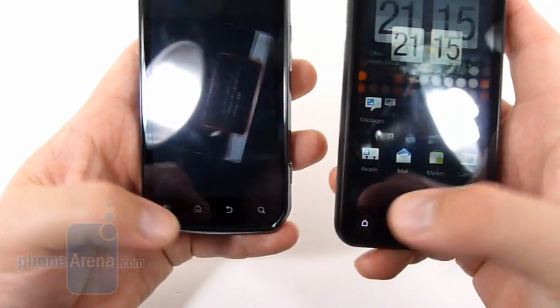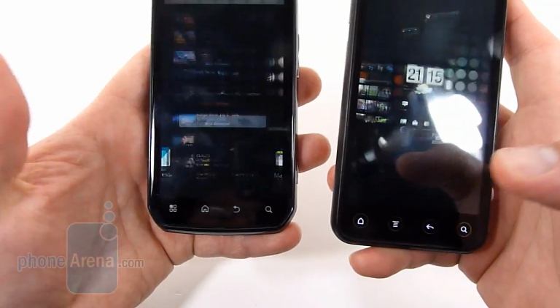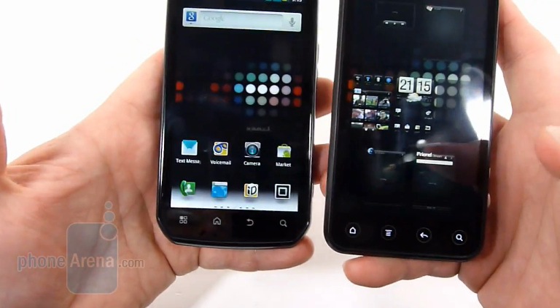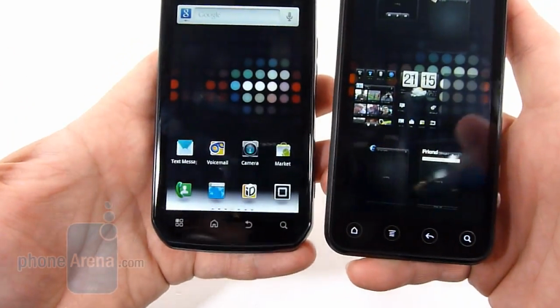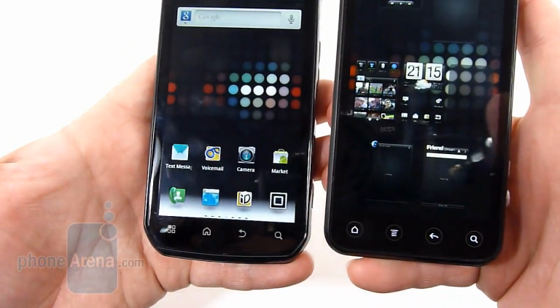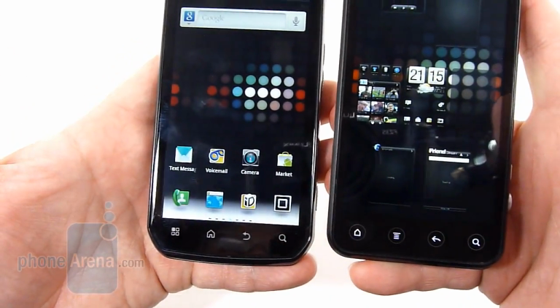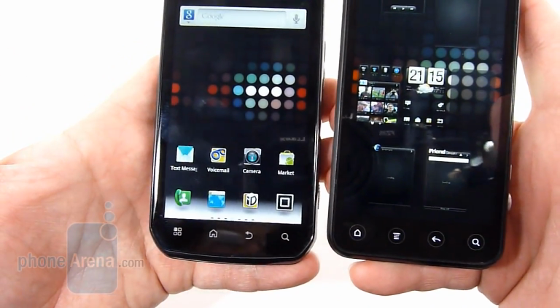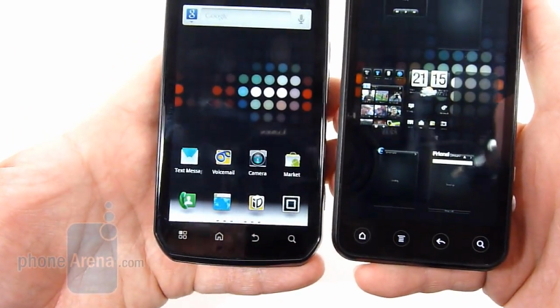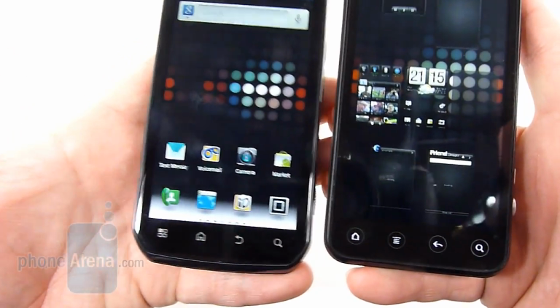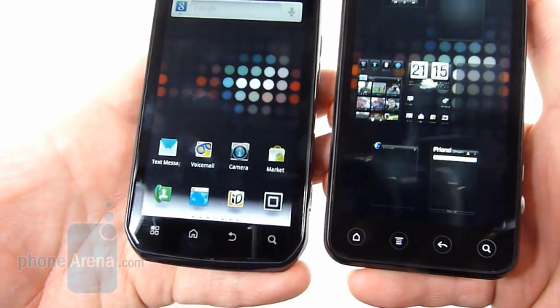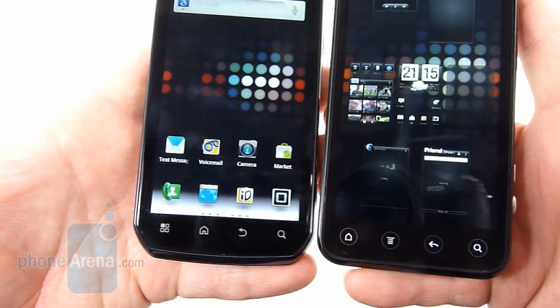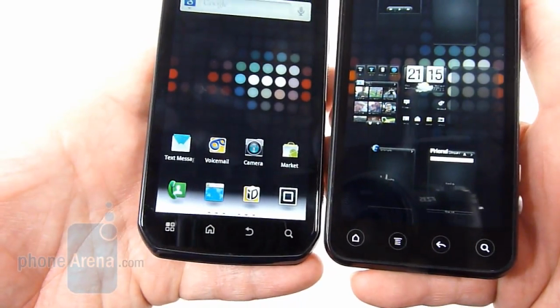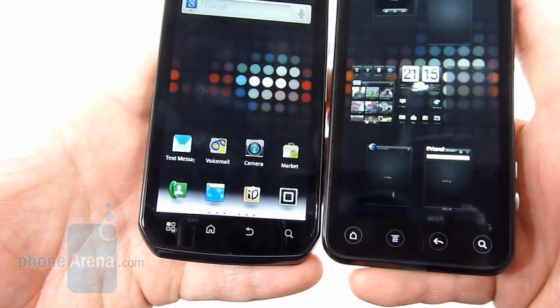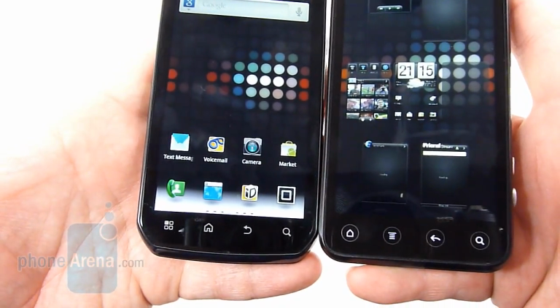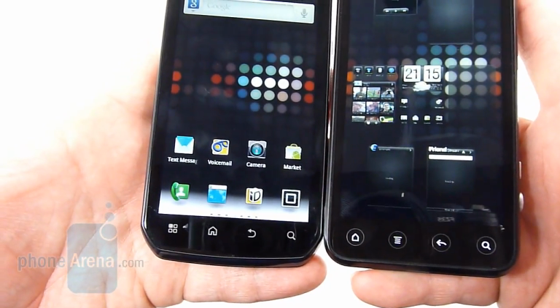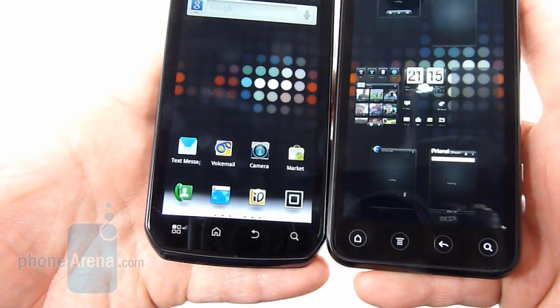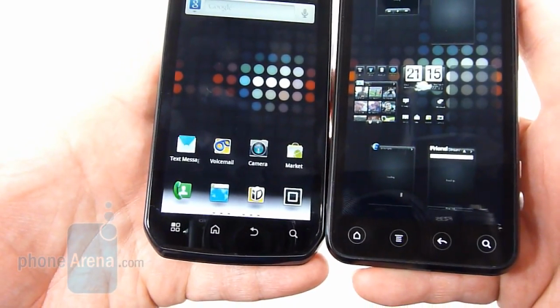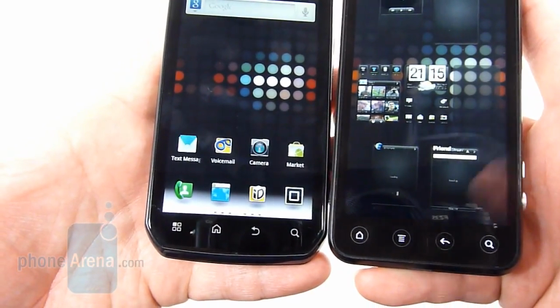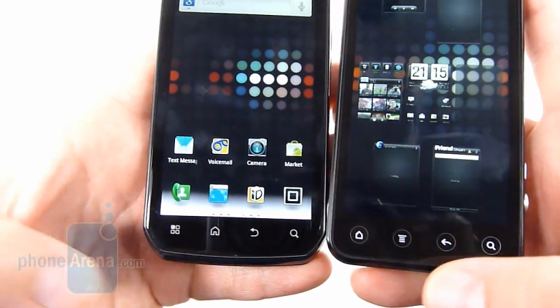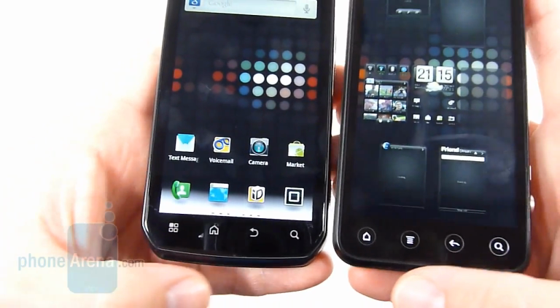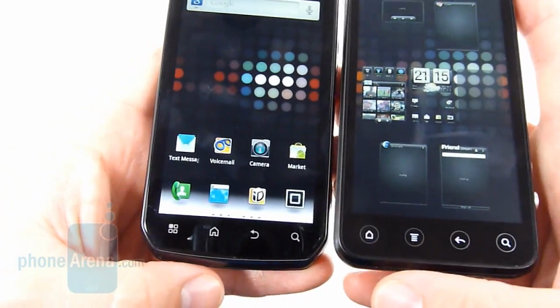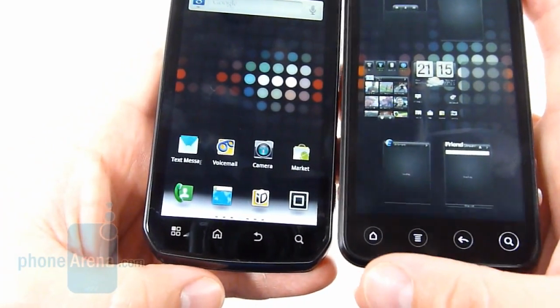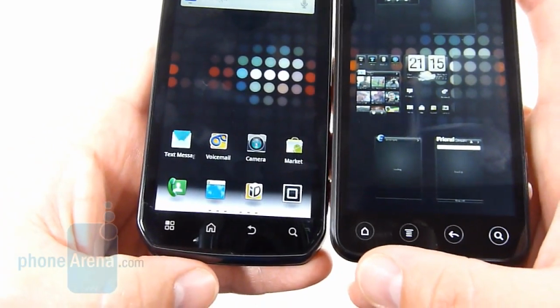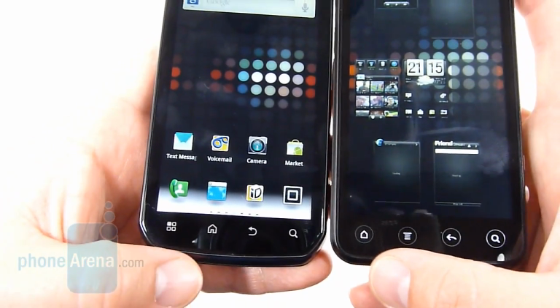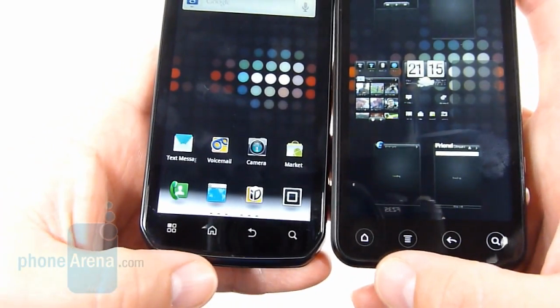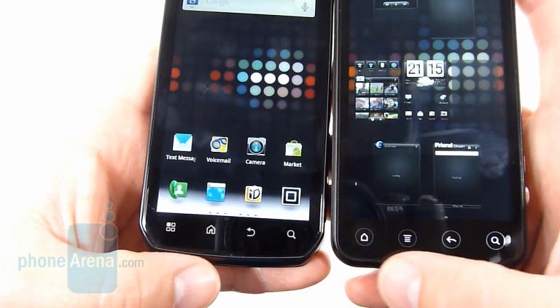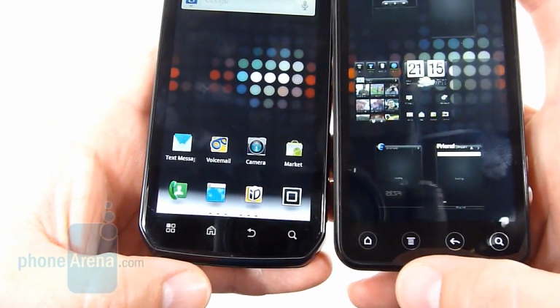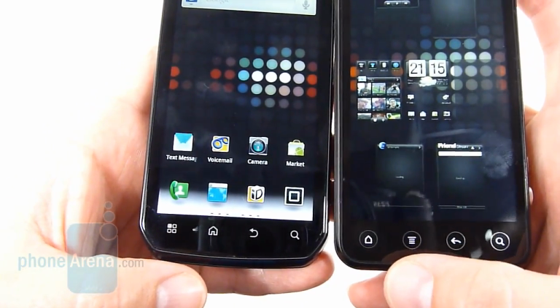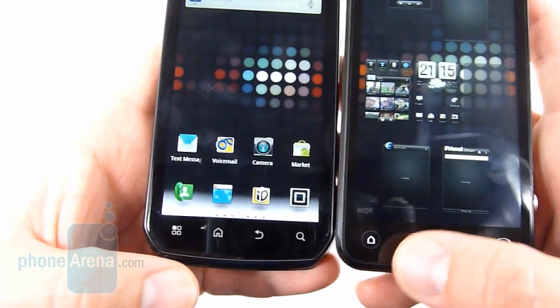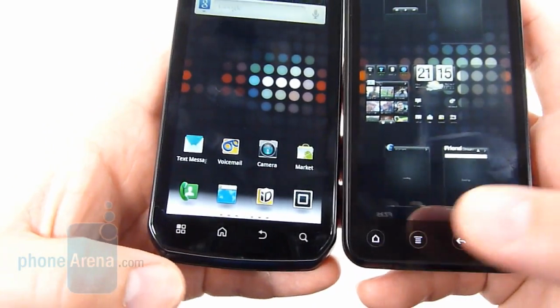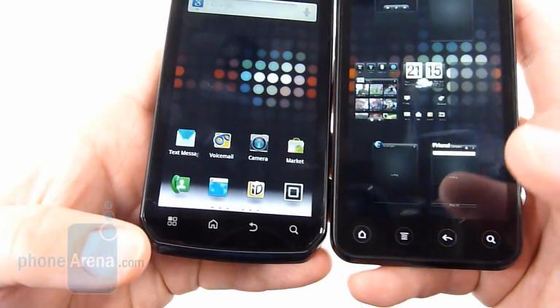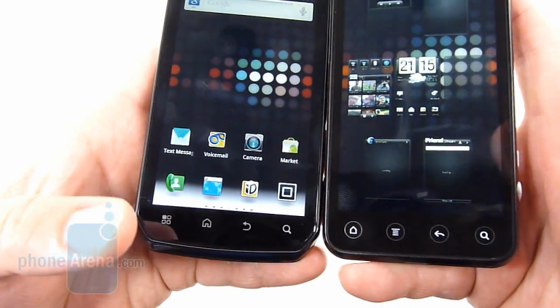Four capacitive buttons. Since it's Android, they are laid out differently, although not too bad. It's just menu and home that are switched for these two devices.